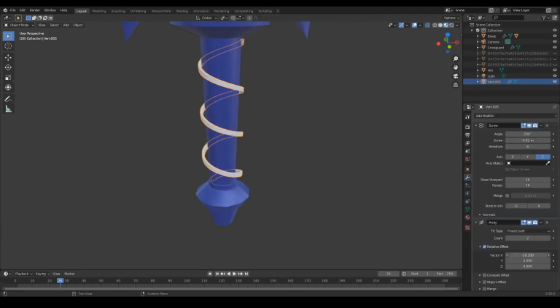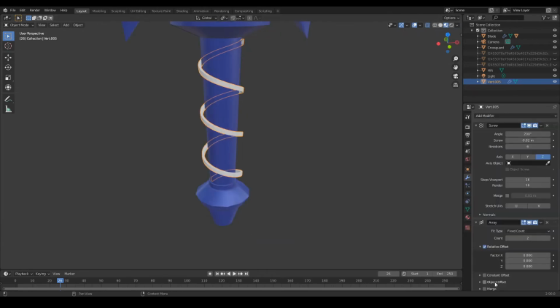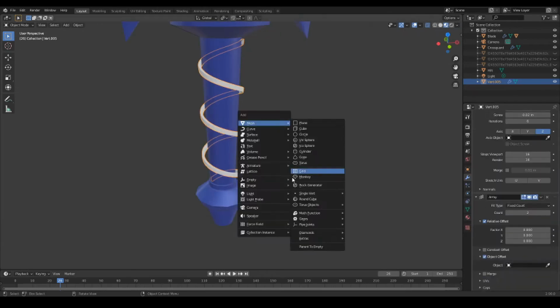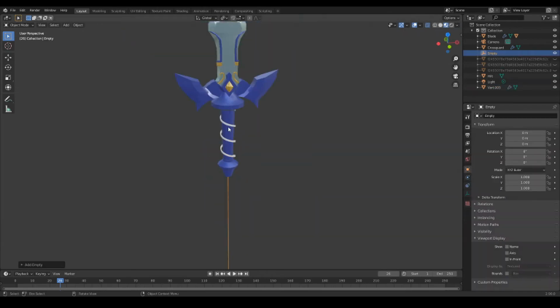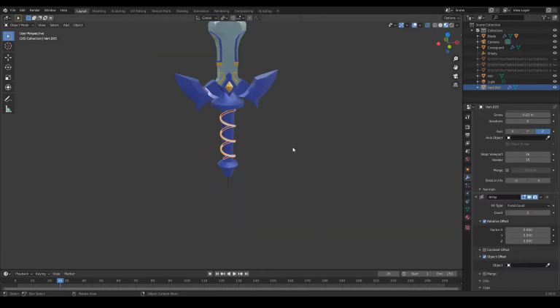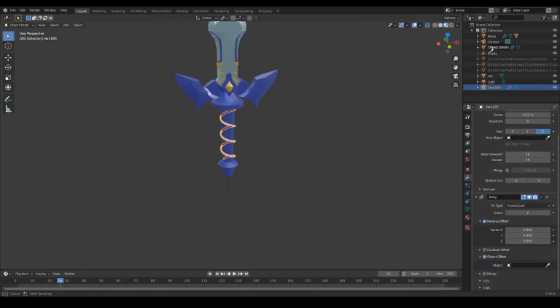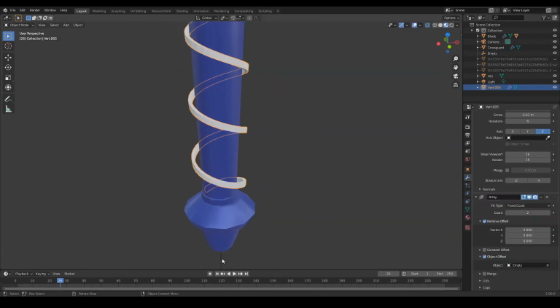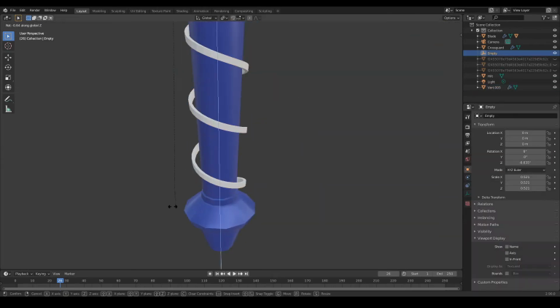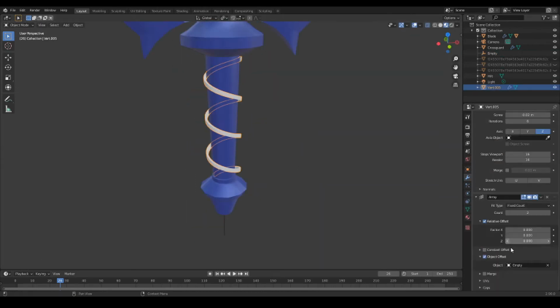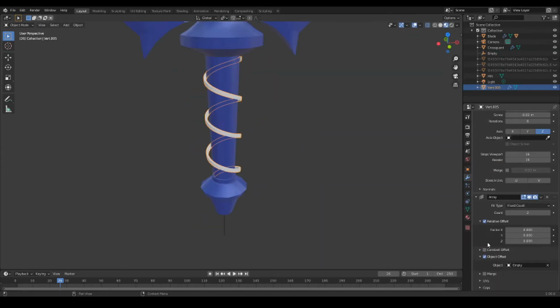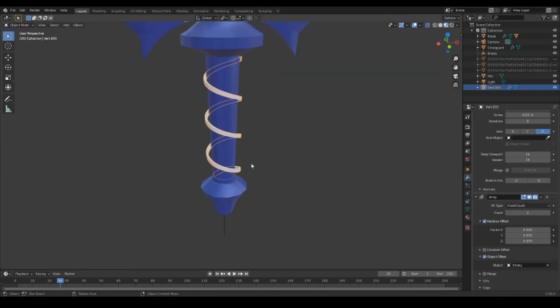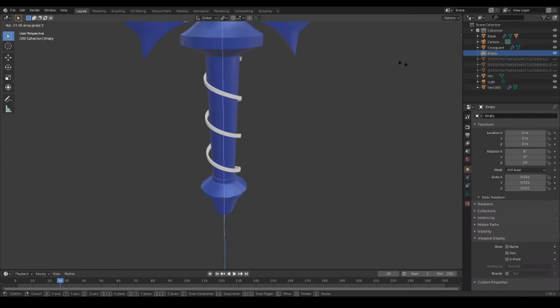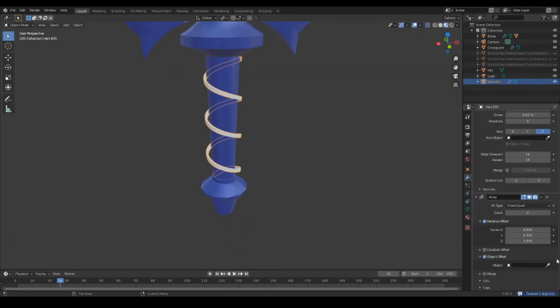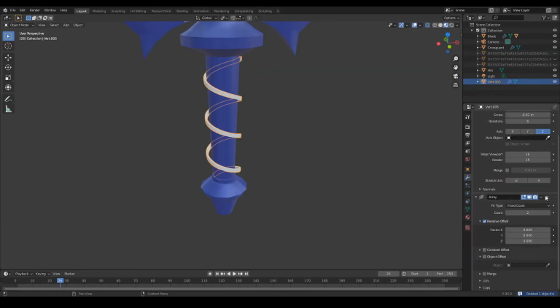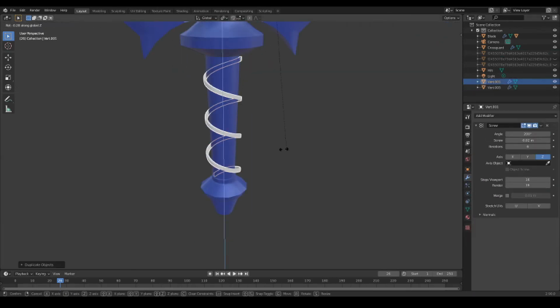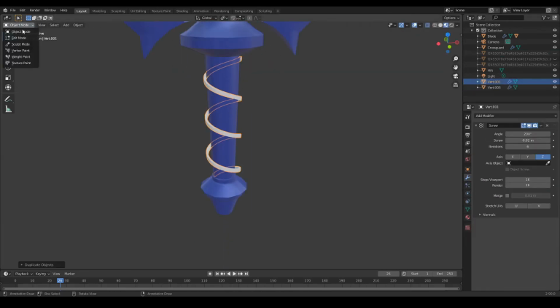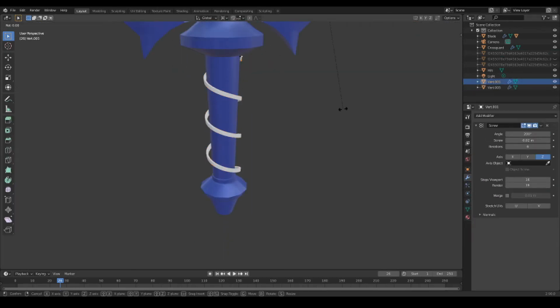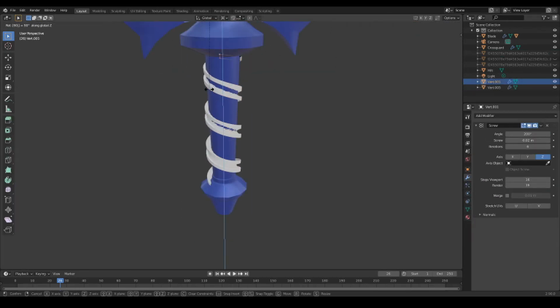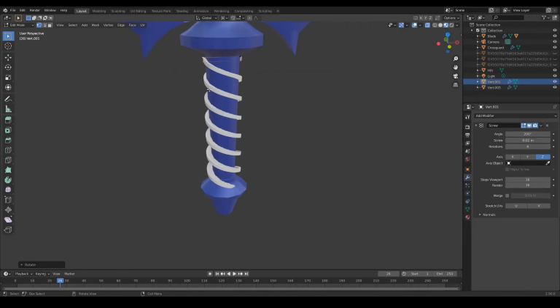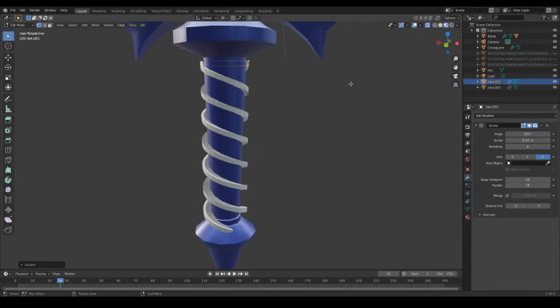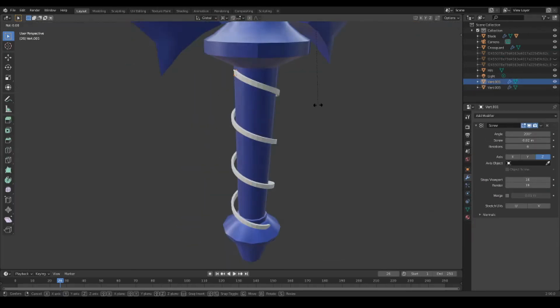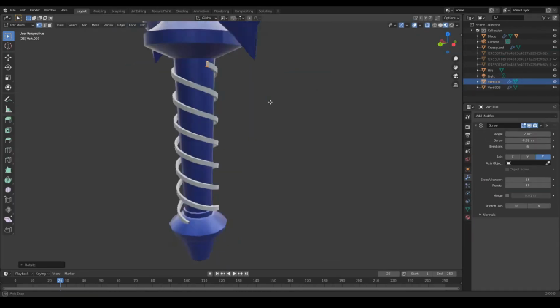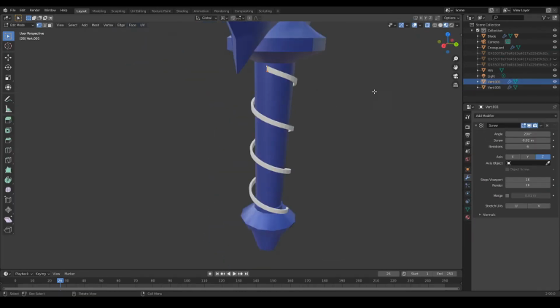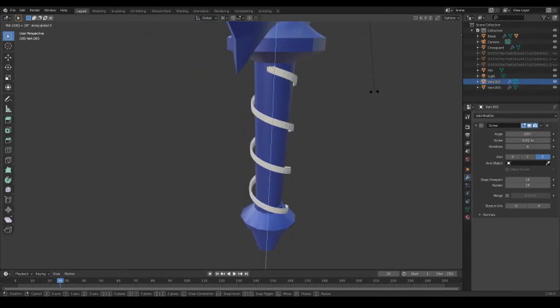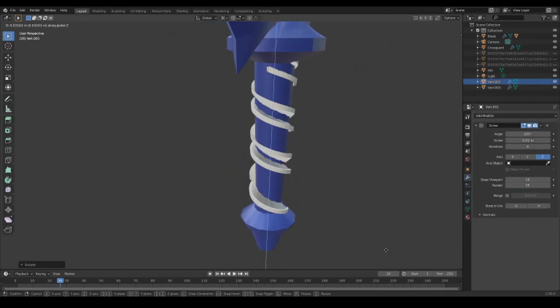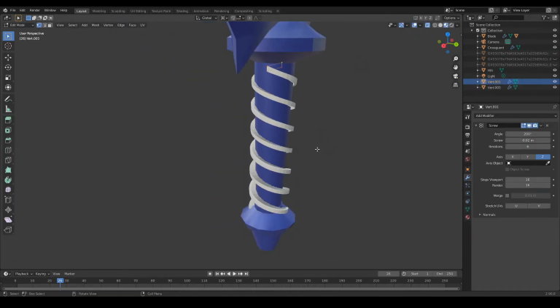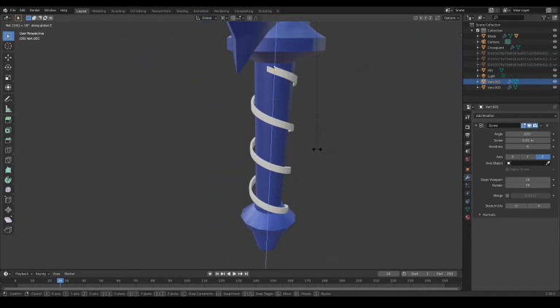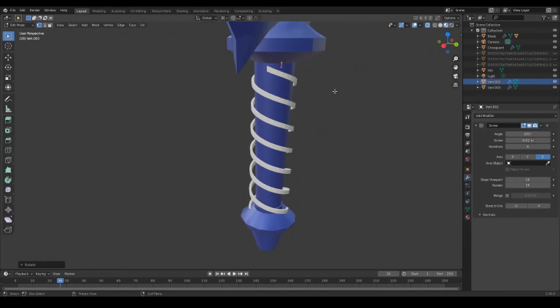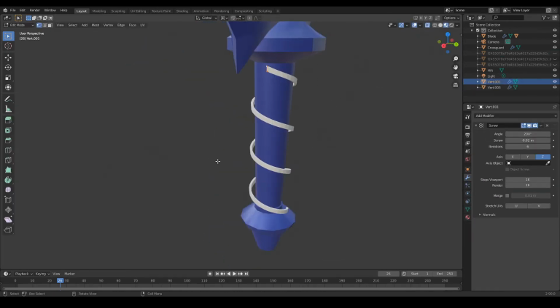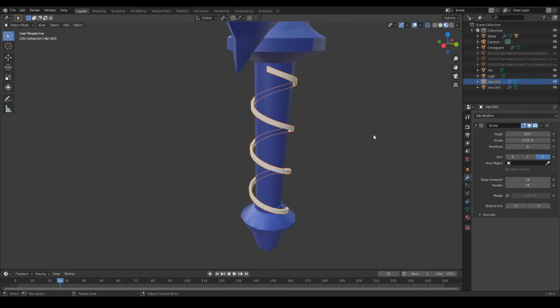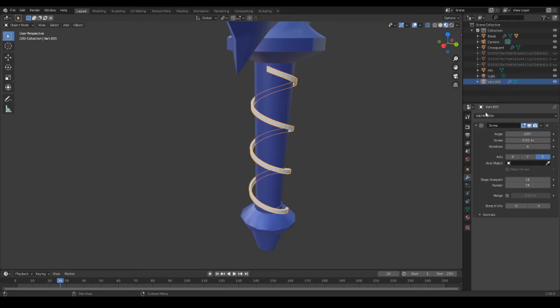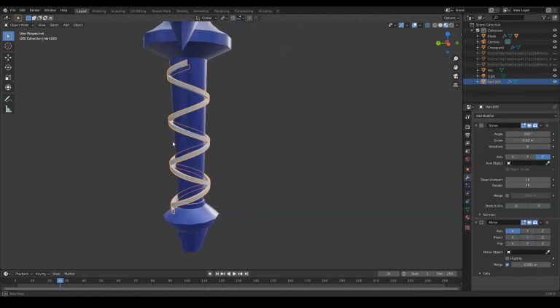The winding pattern on the hilt also took a bit of finagling to get right, as the hilt gets smaller as it goes down.